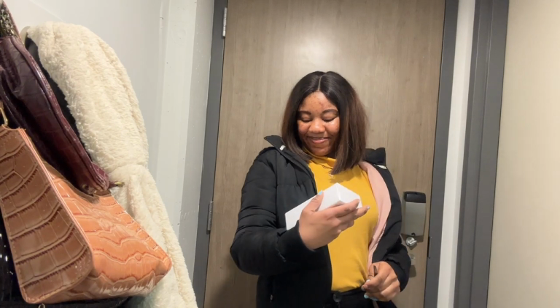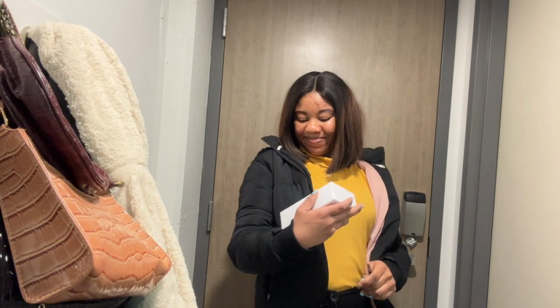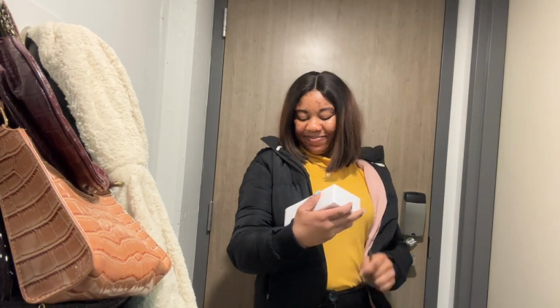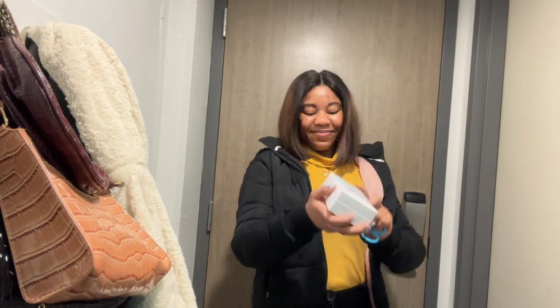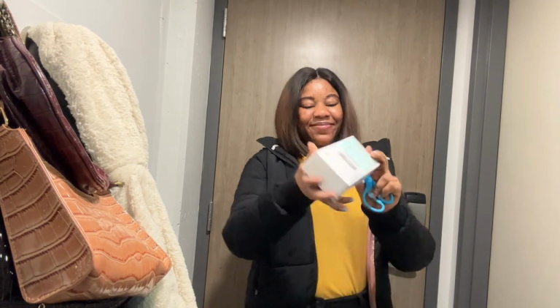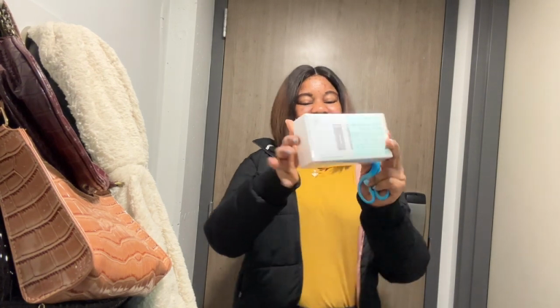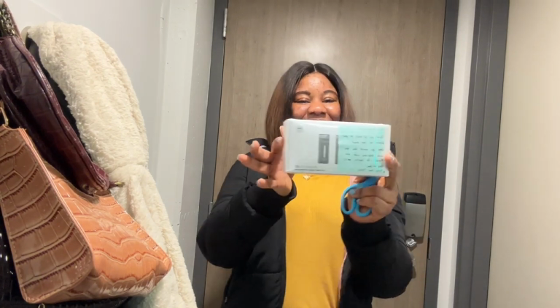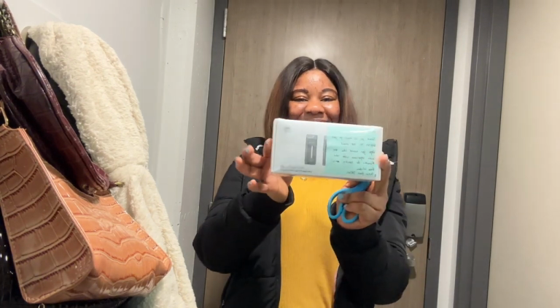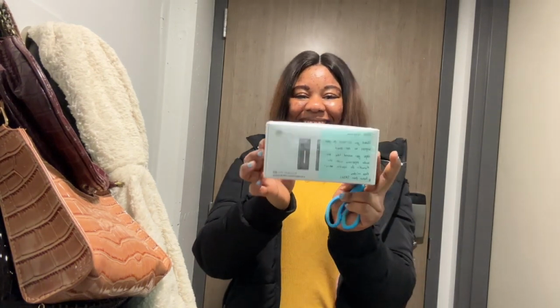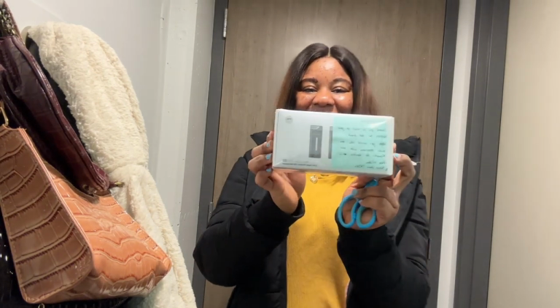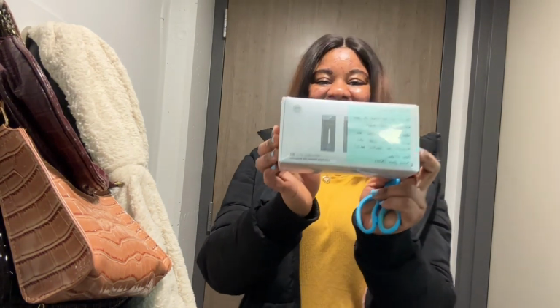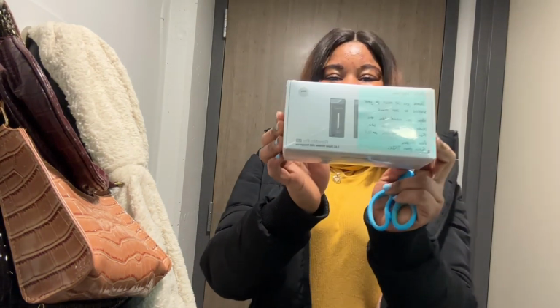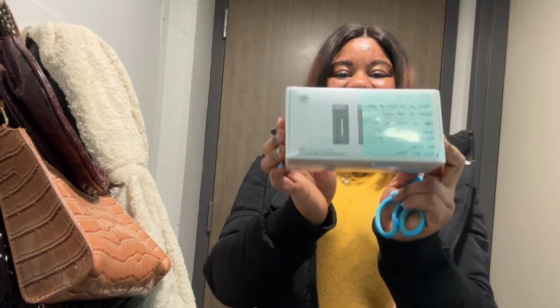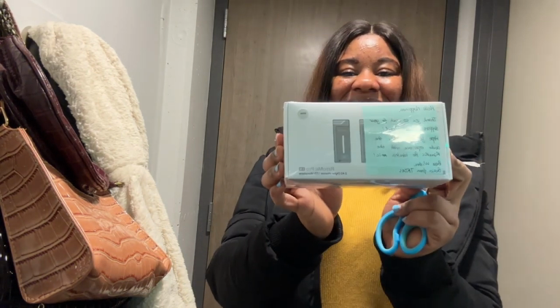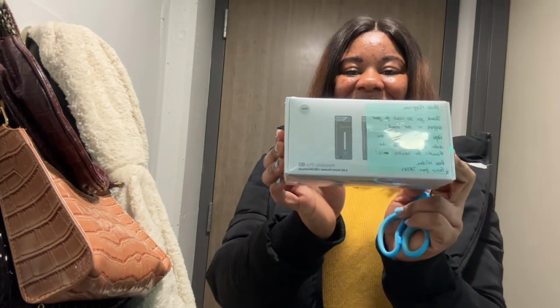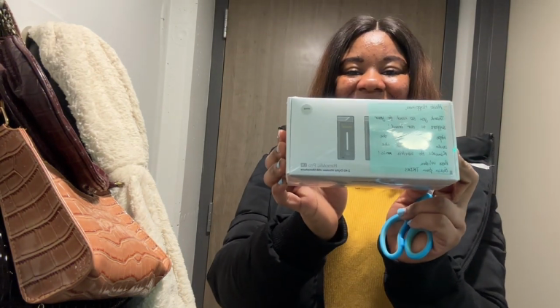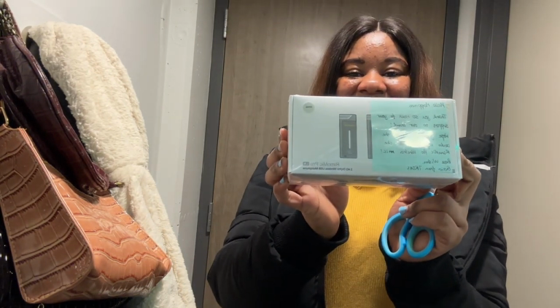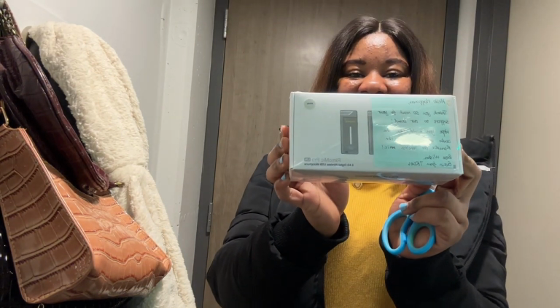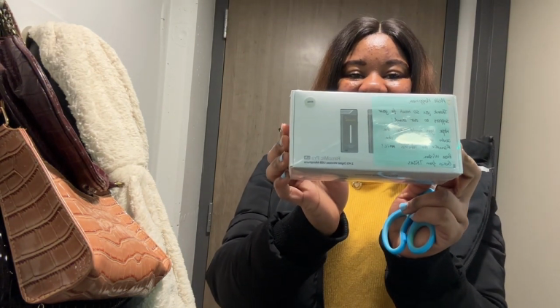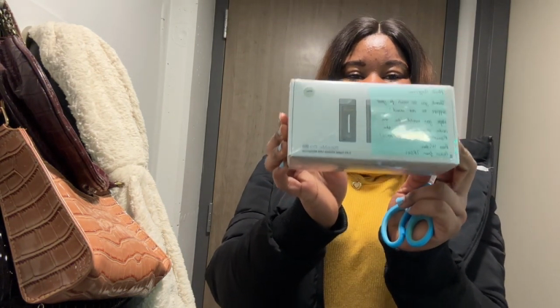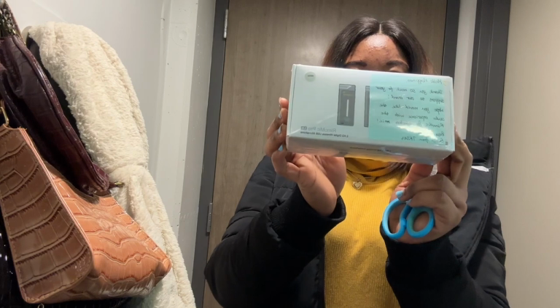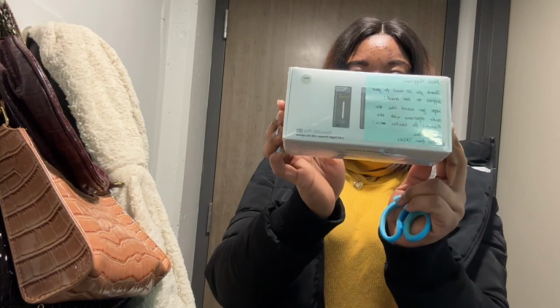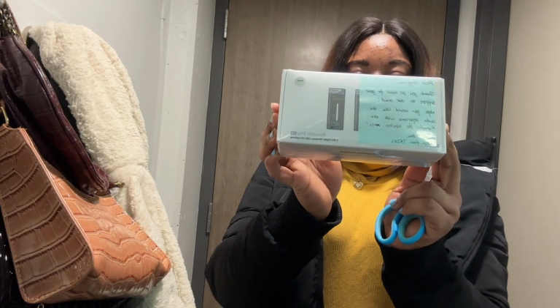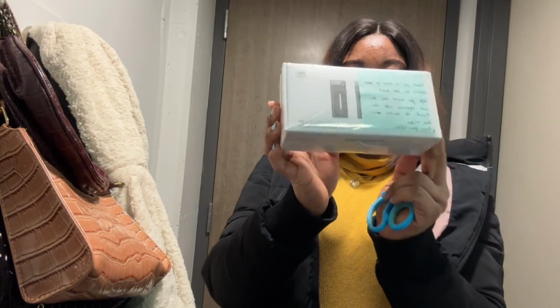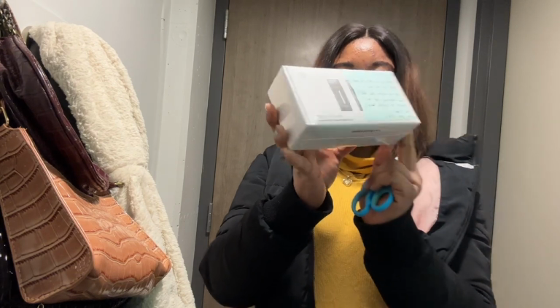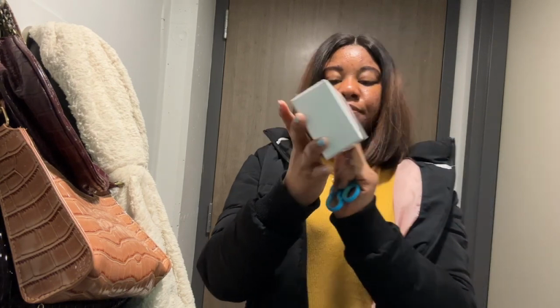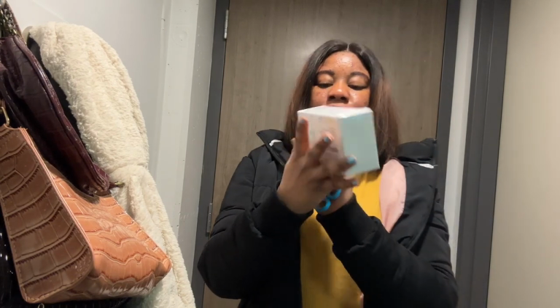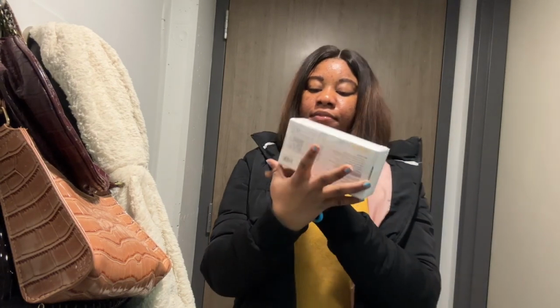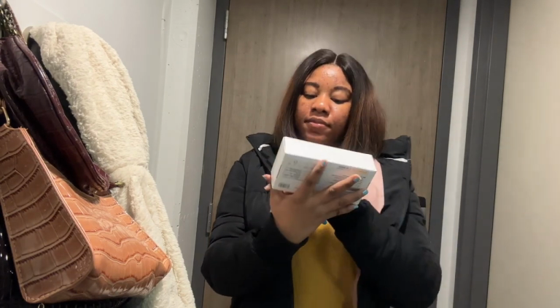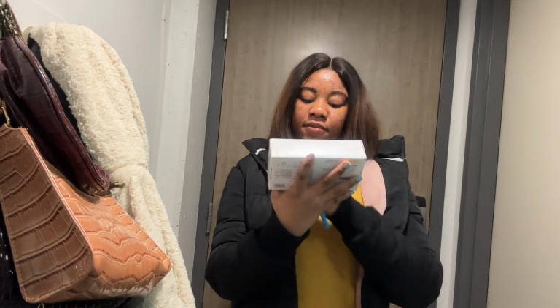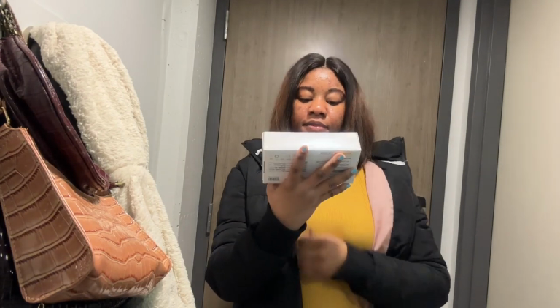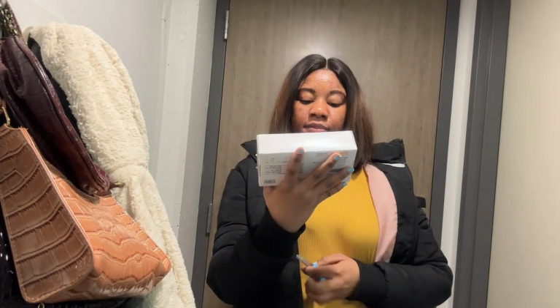This part of the video is proudly sponsored by 7ryms — they sent me a mic, and in this part of the video we're going to be unboxing the mic.